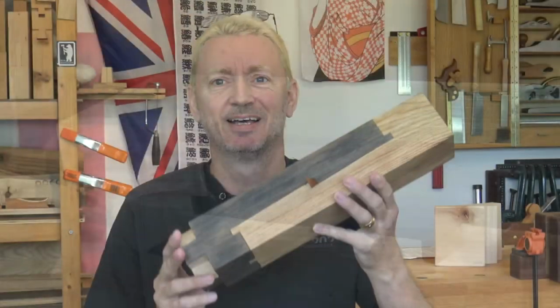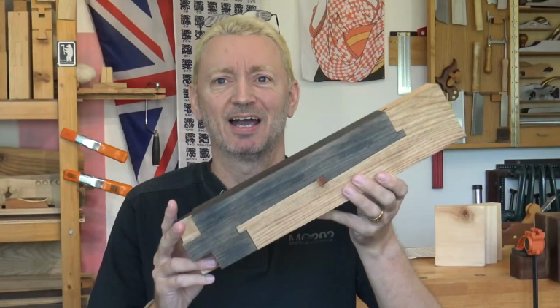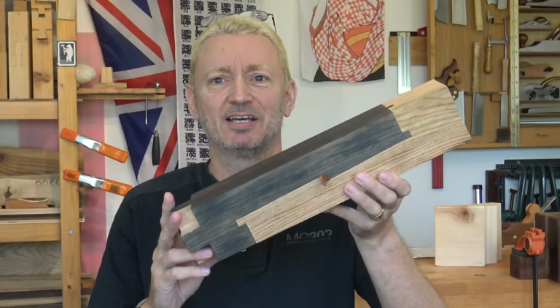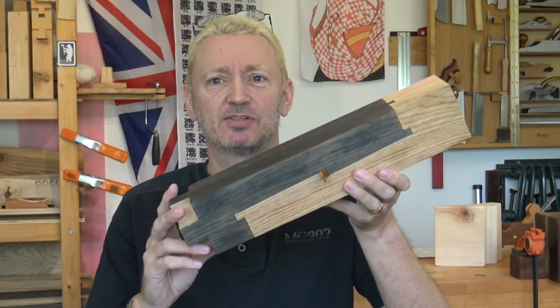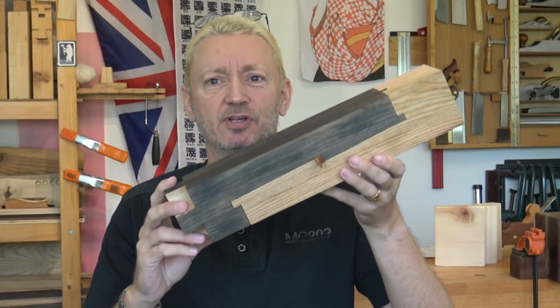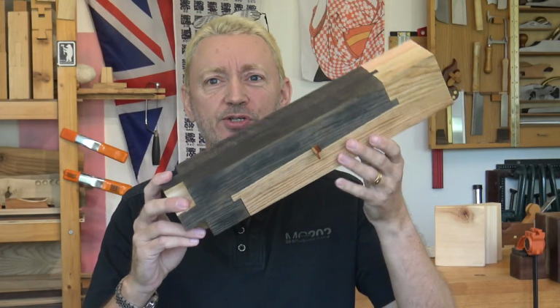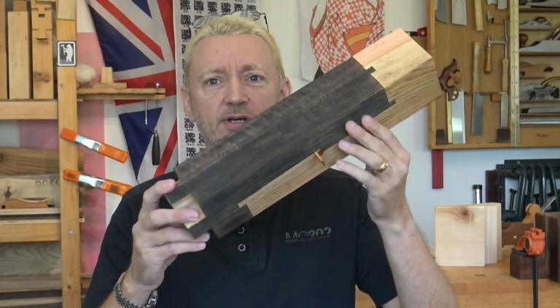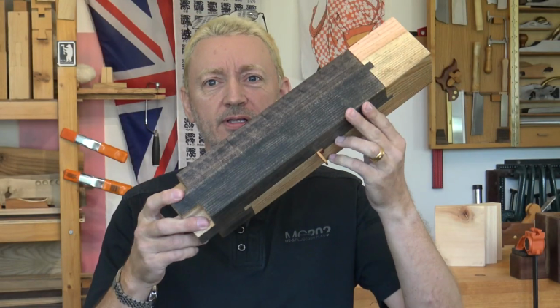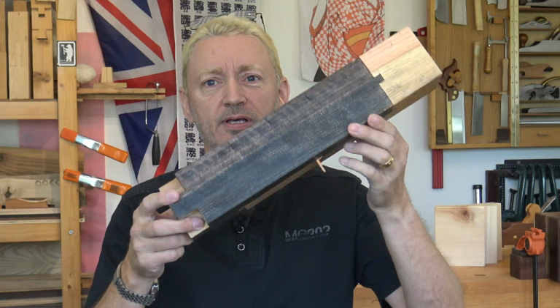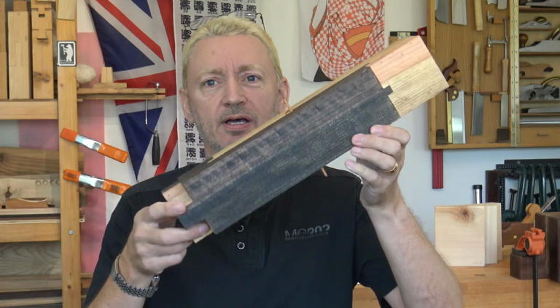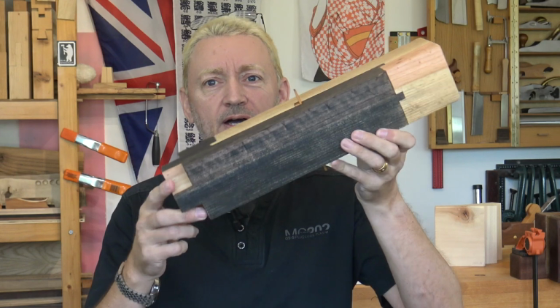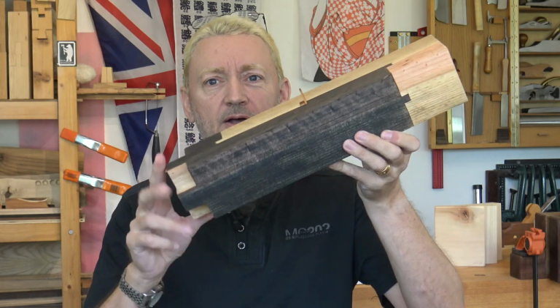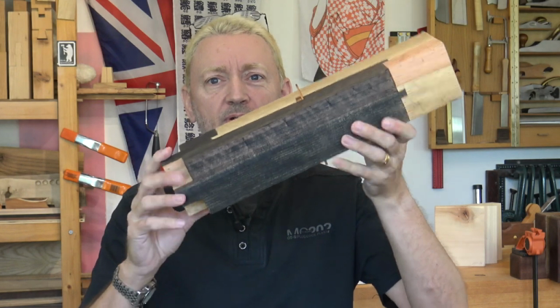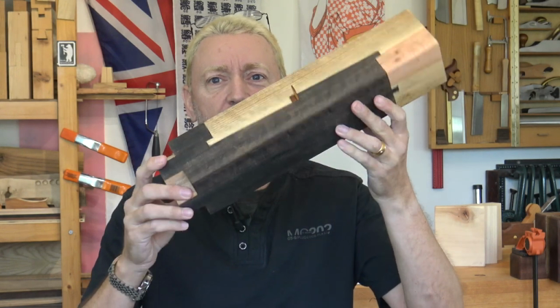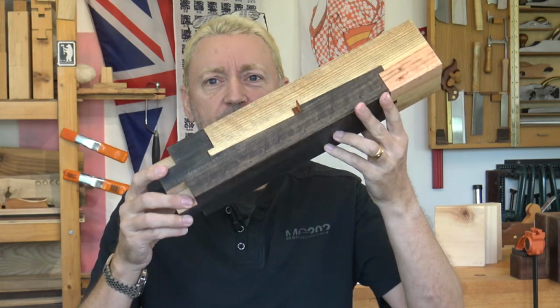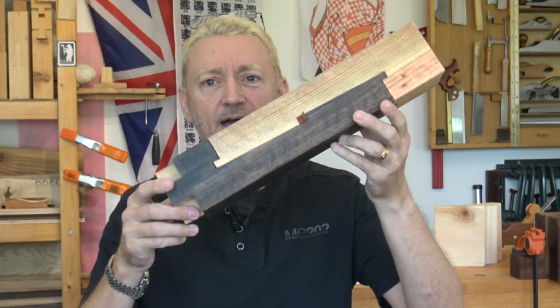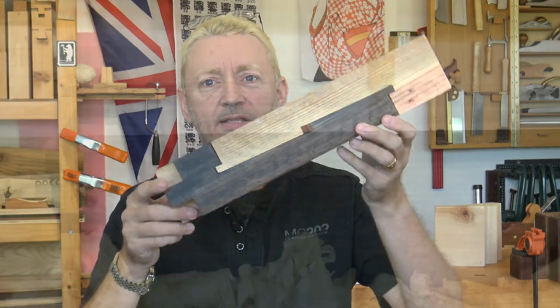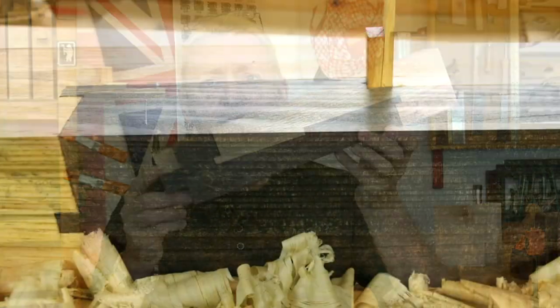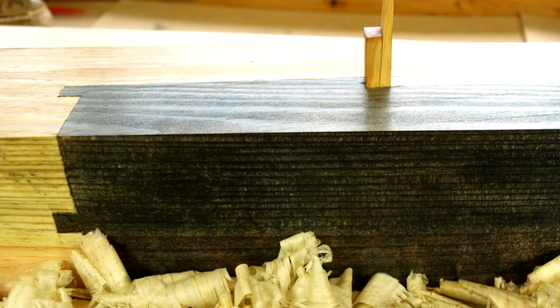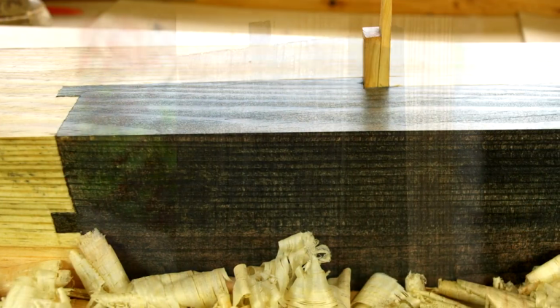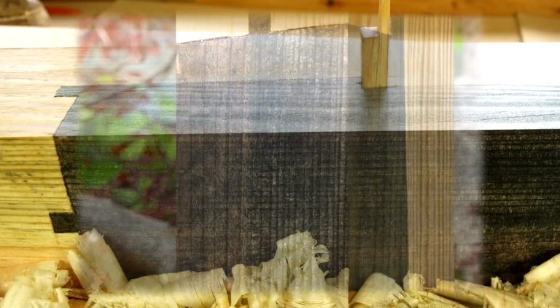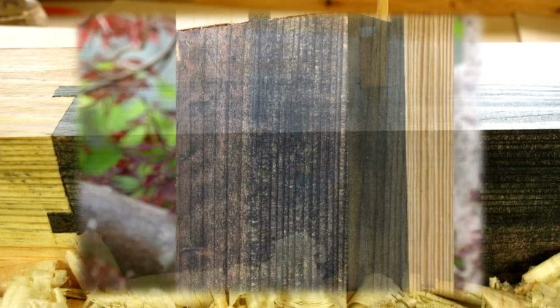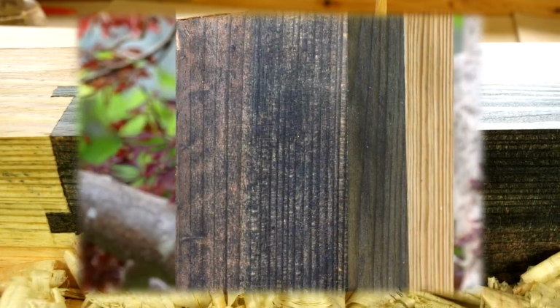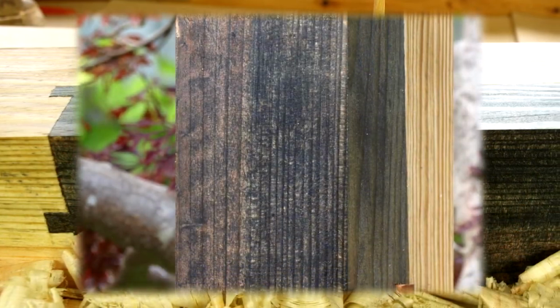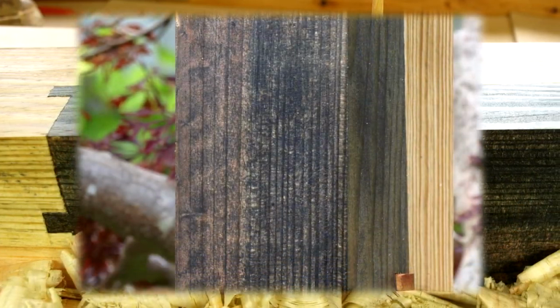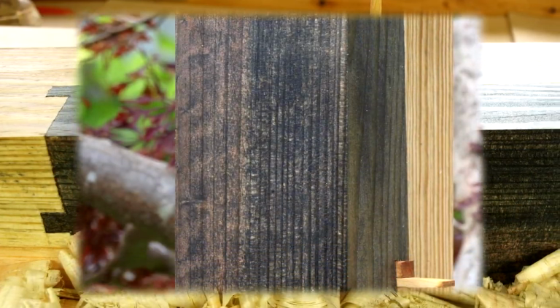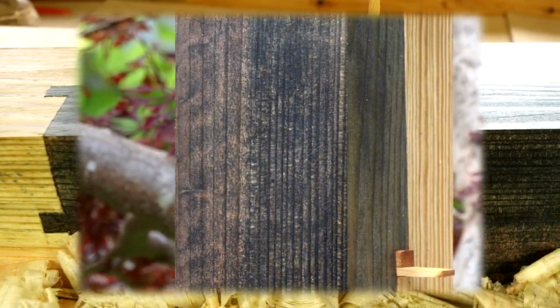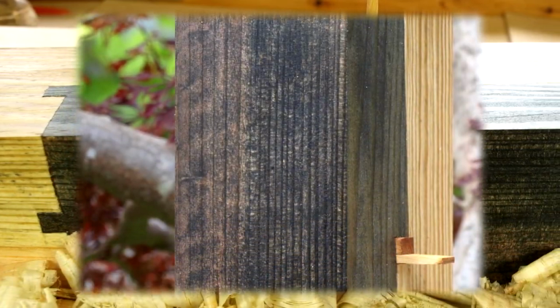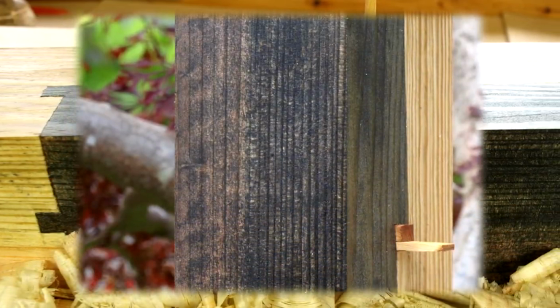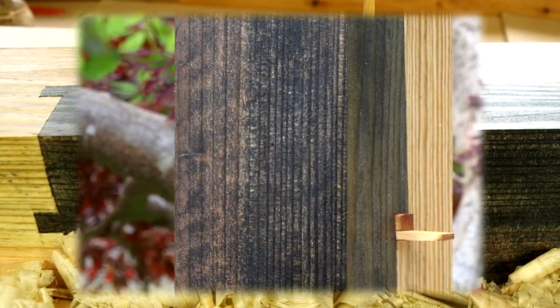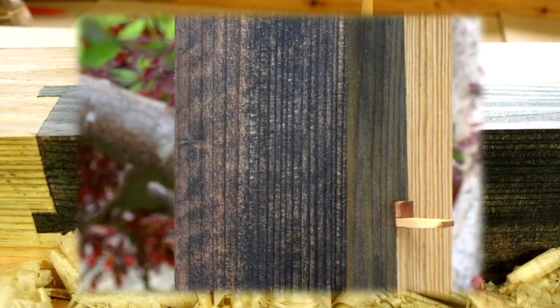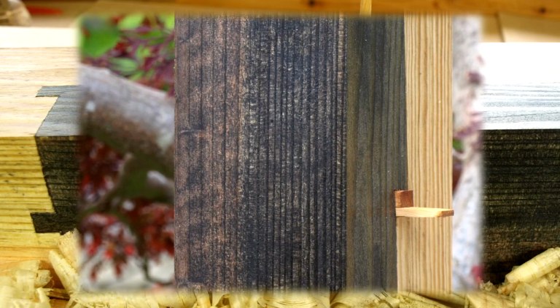And here's the finished joint and I'm pretty pleased with that. Thank you again. I'll see you next time.